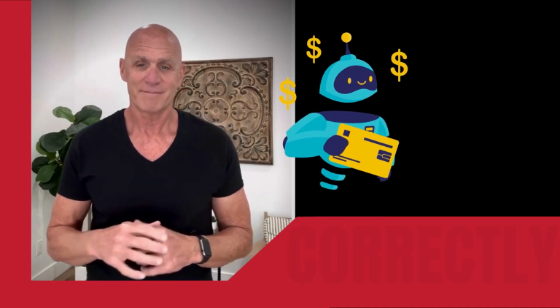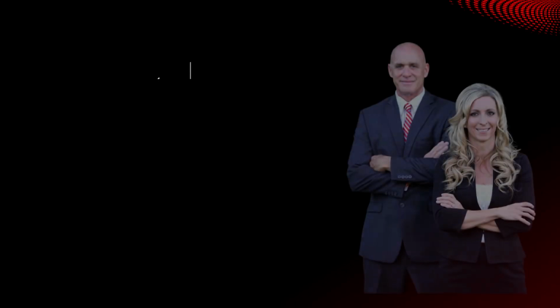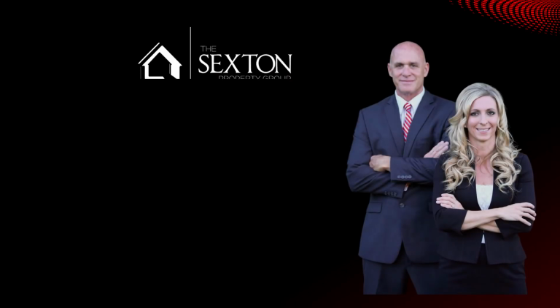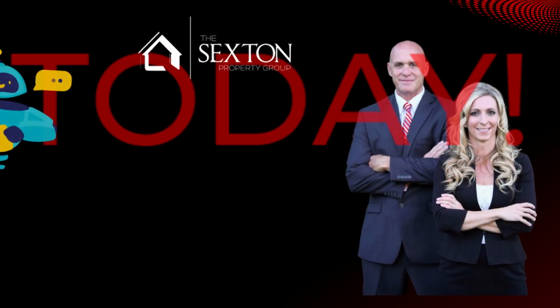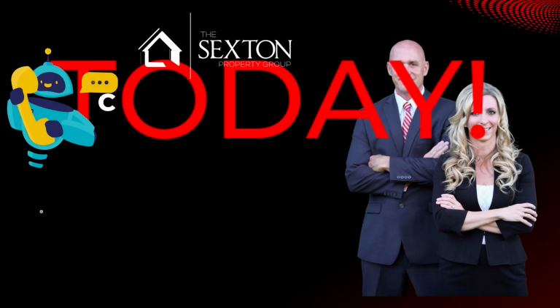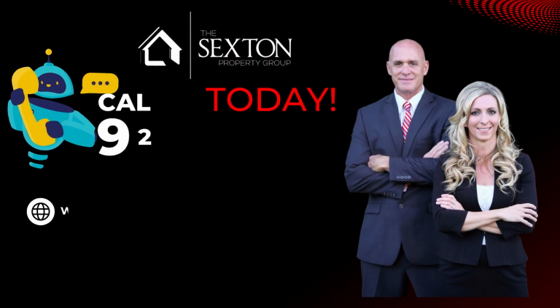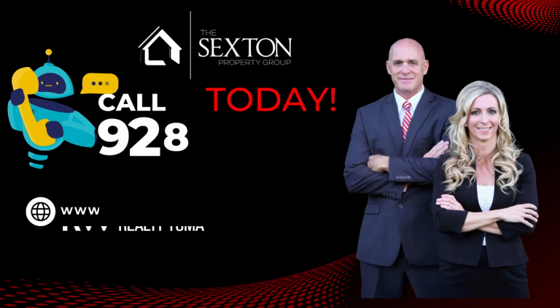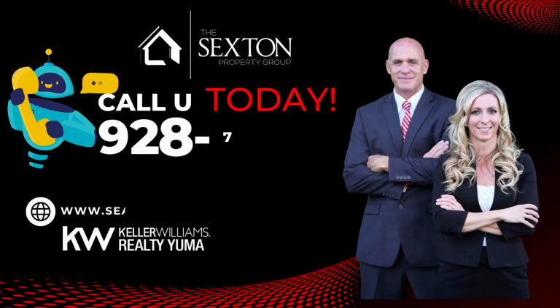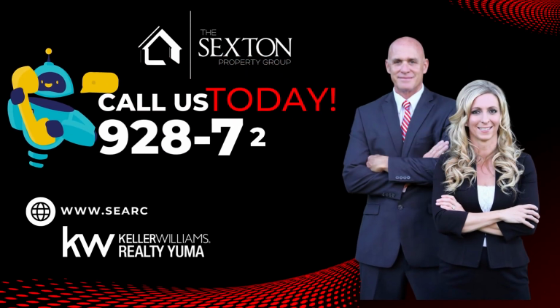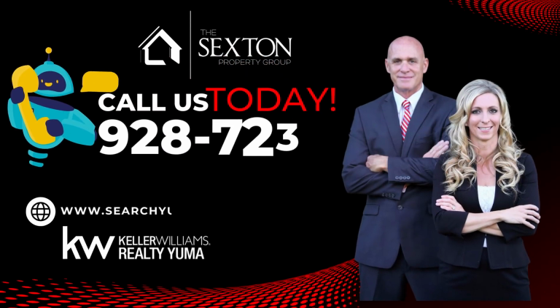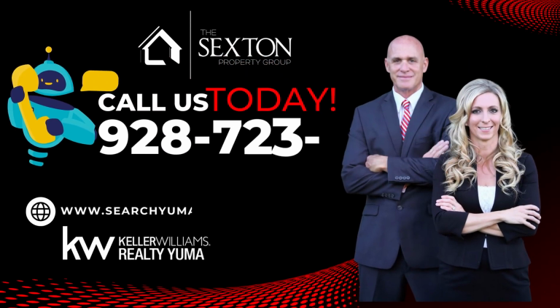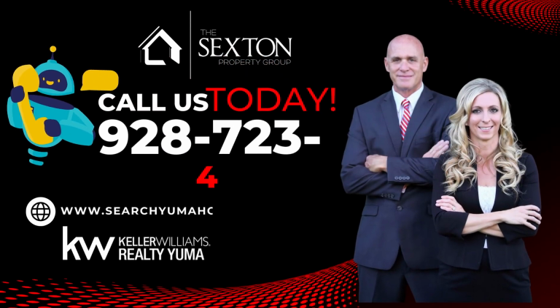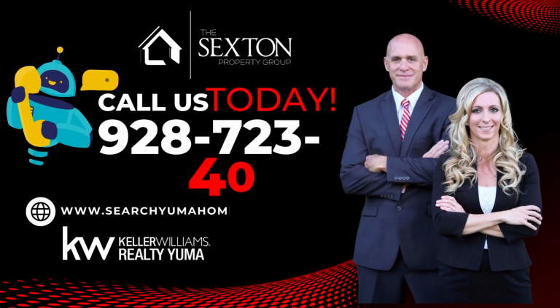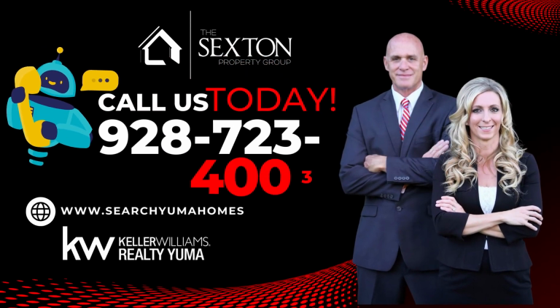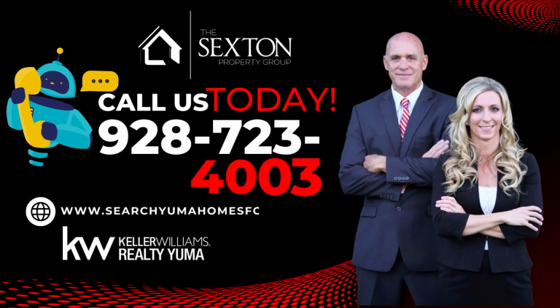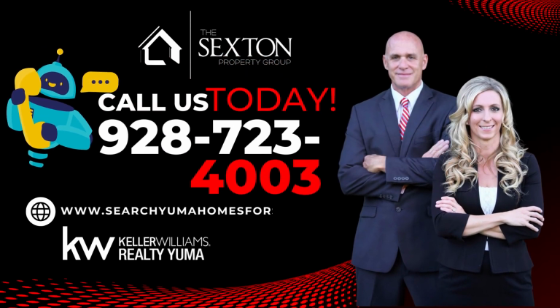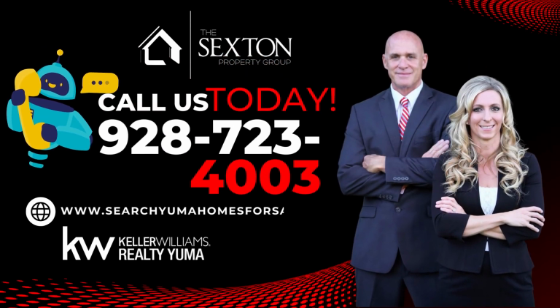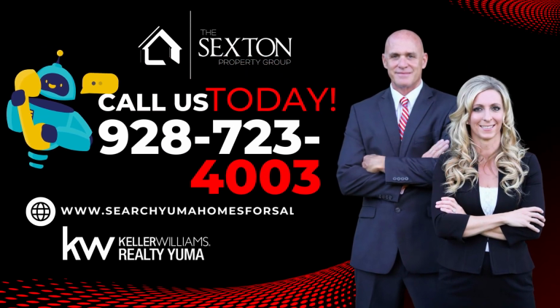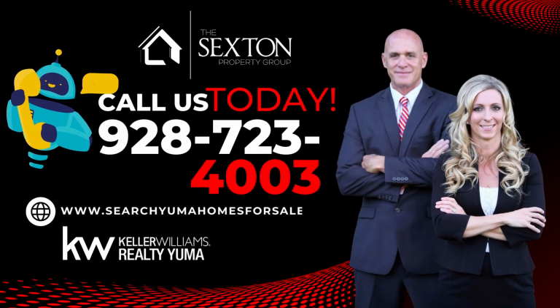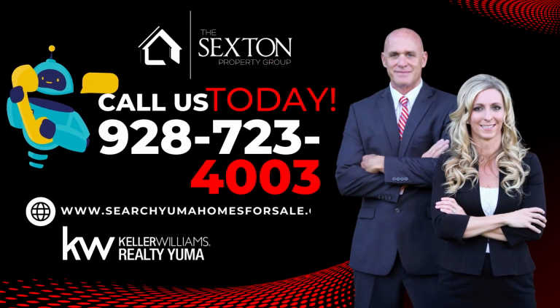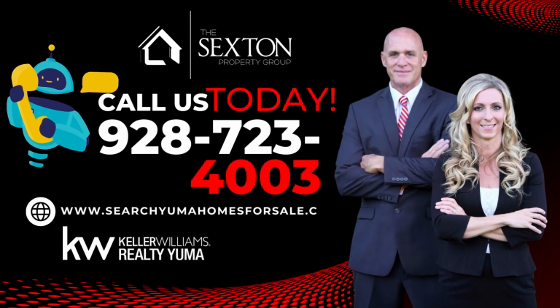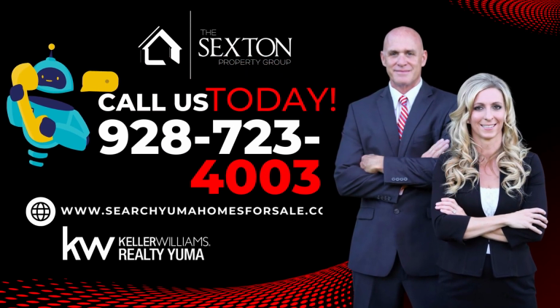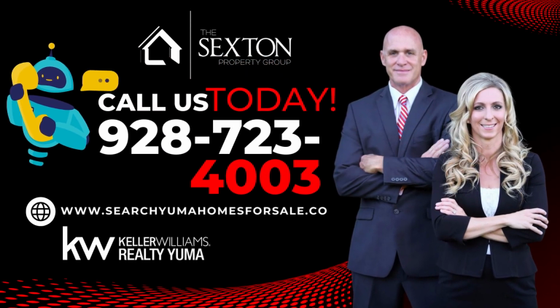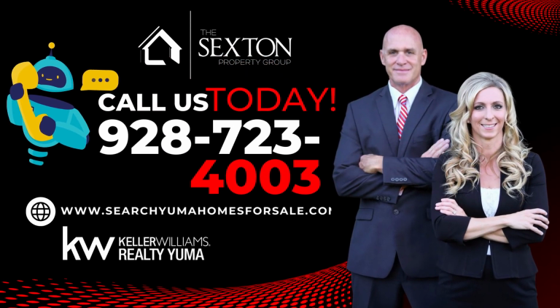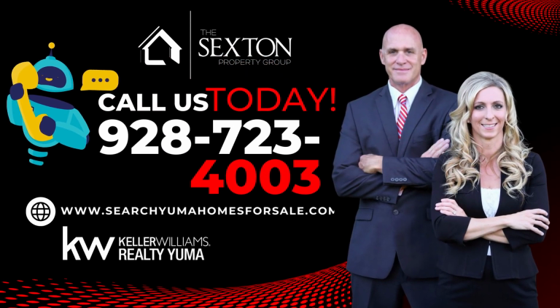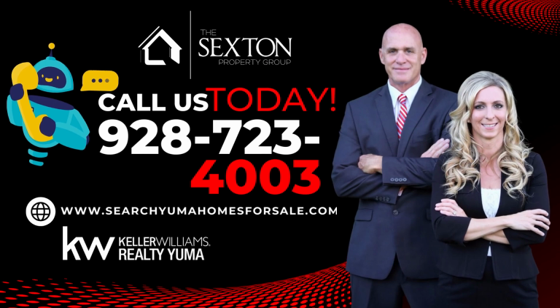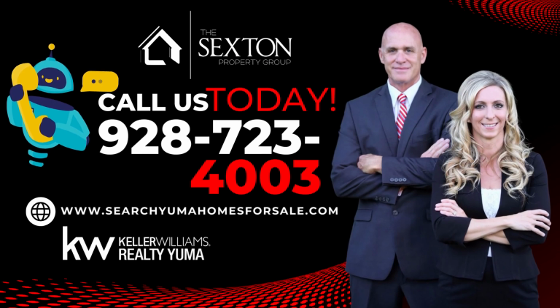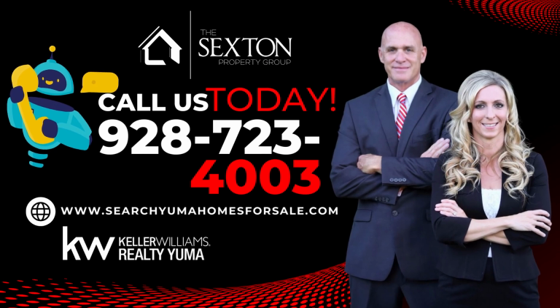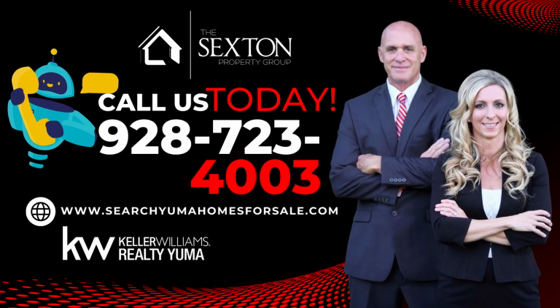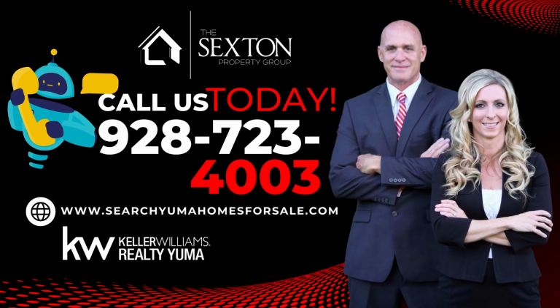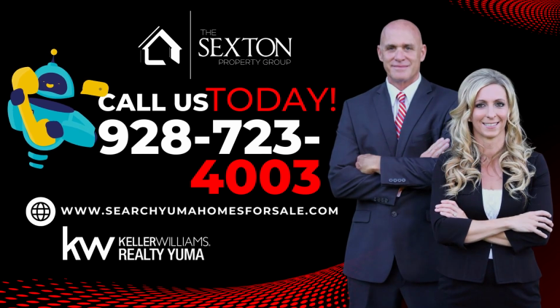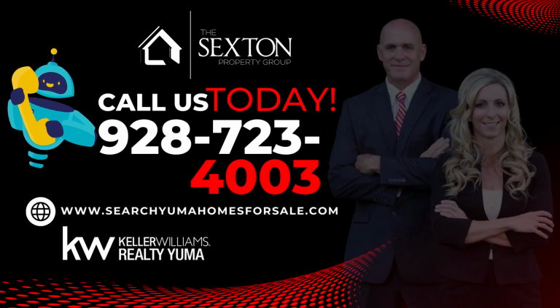For a stress-free and seamless sale of your home, call us now and see how we can get you top dollar.